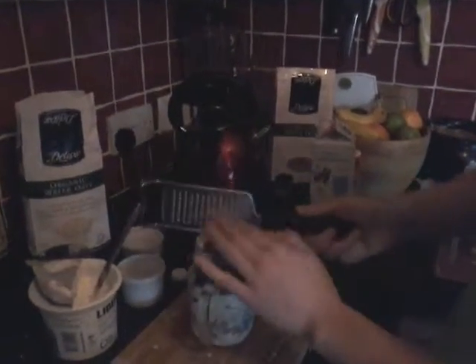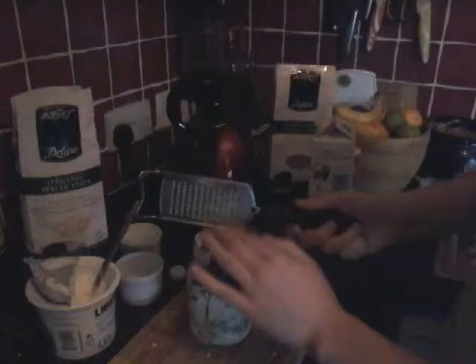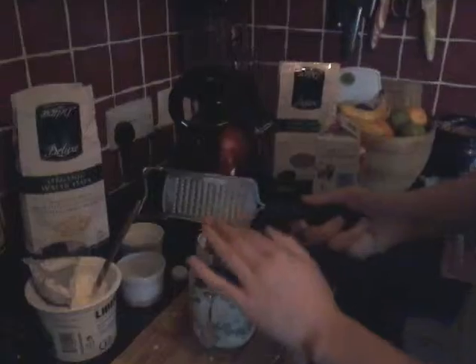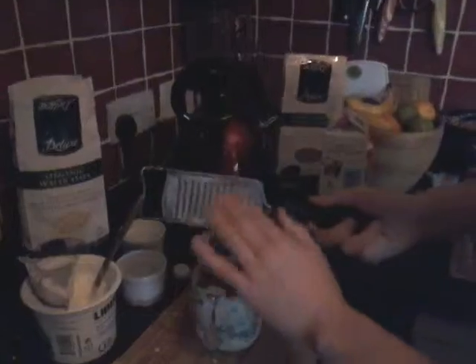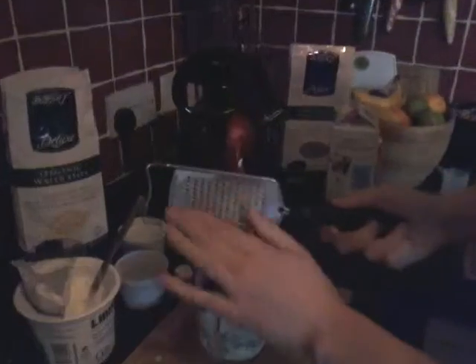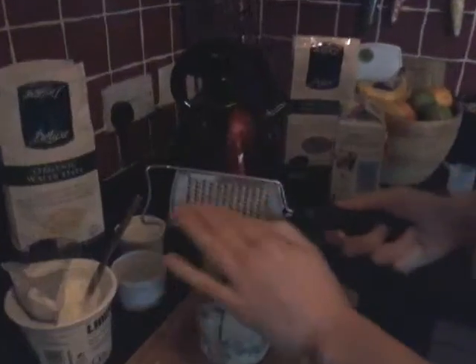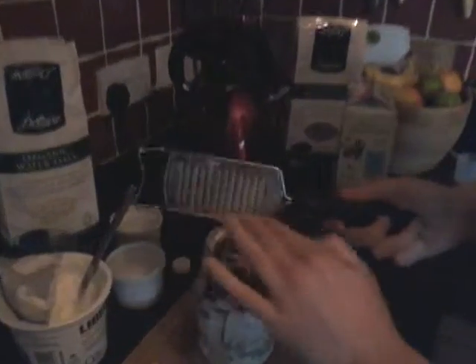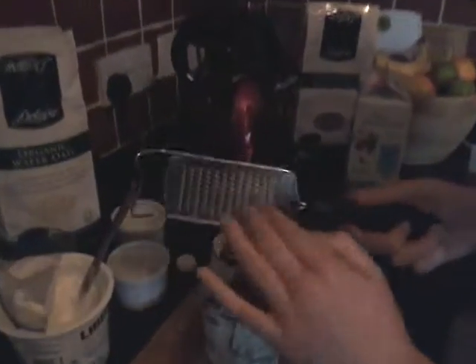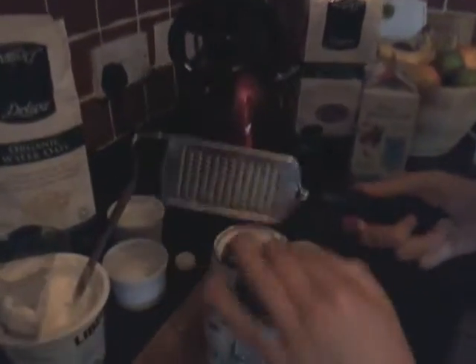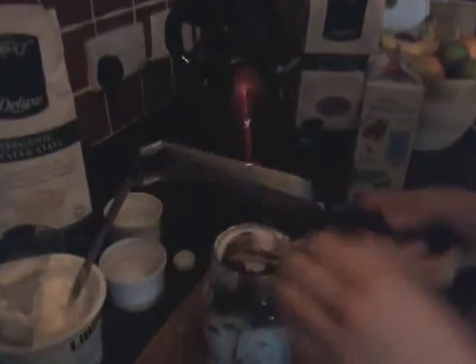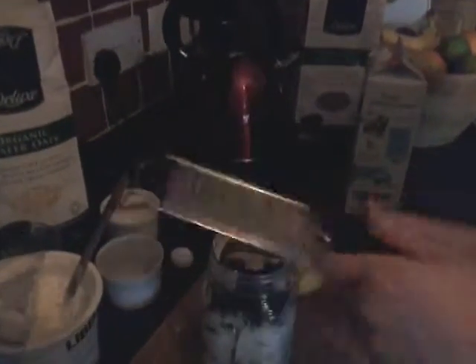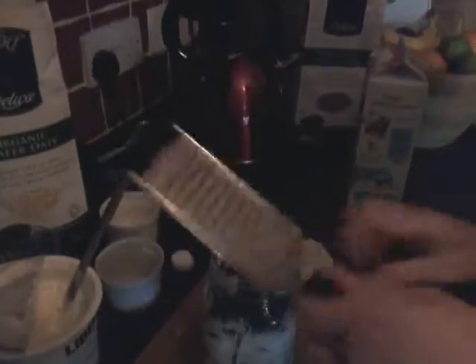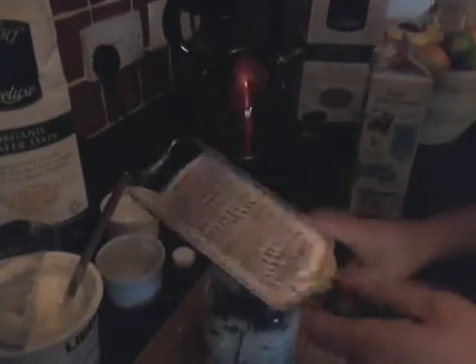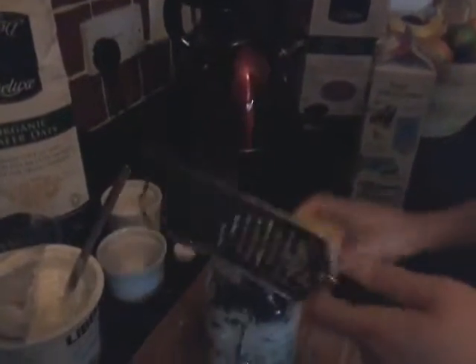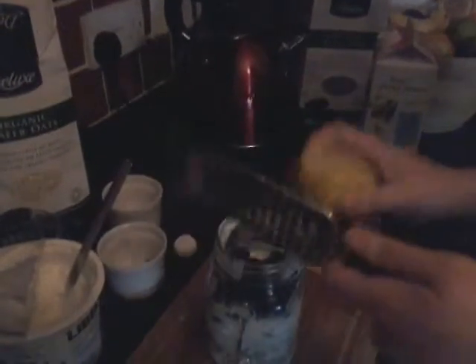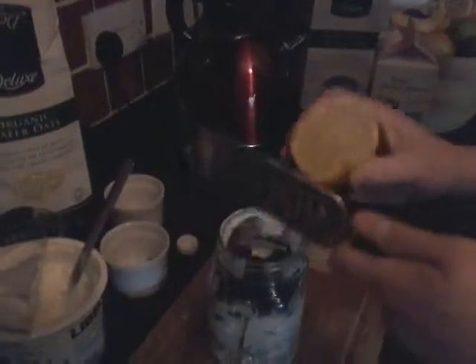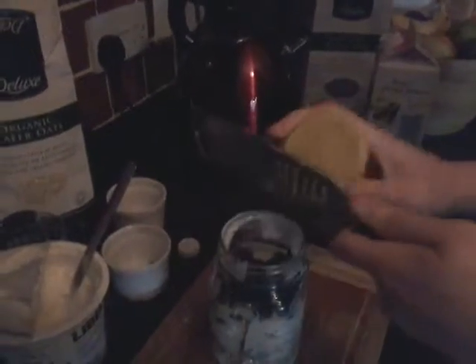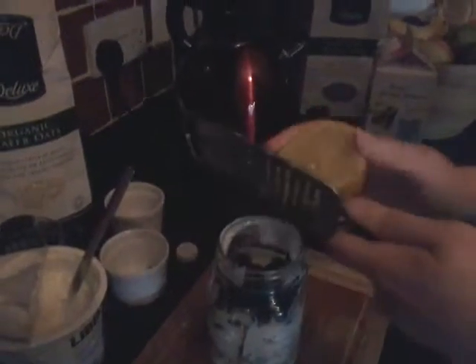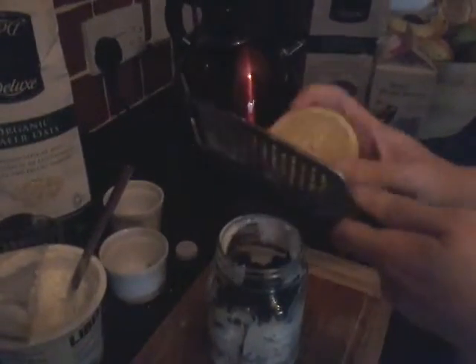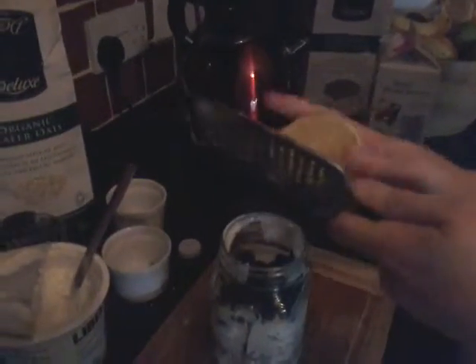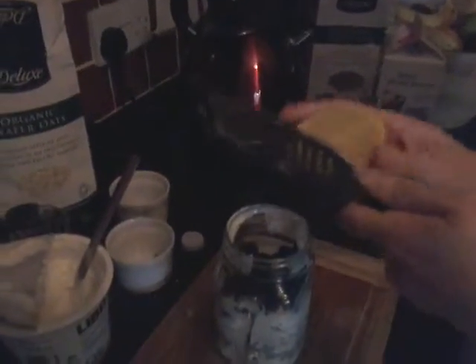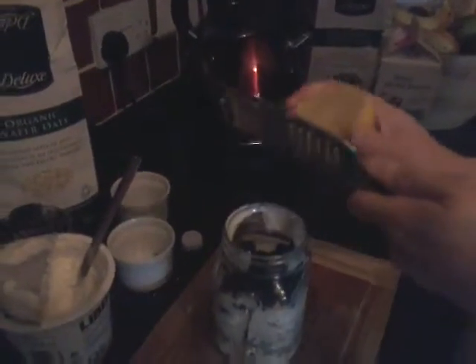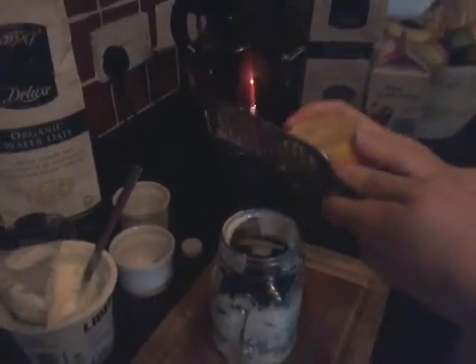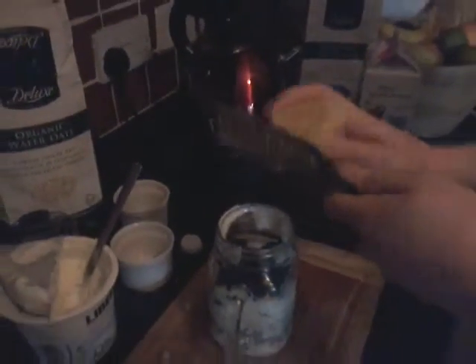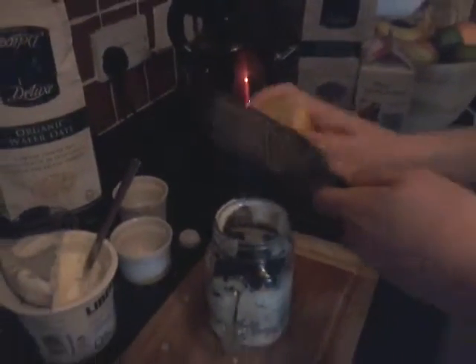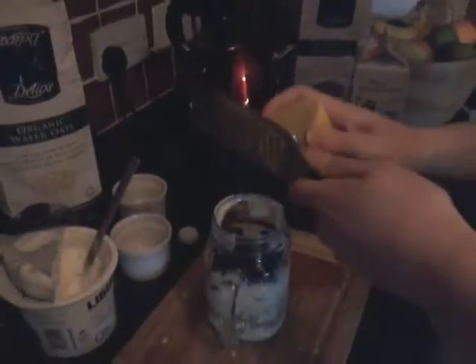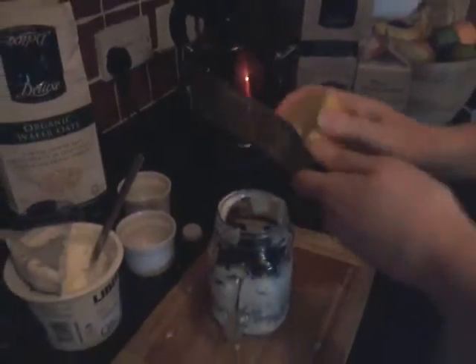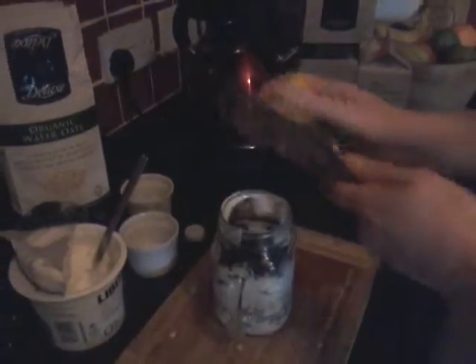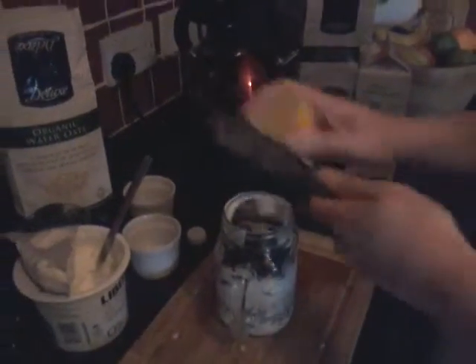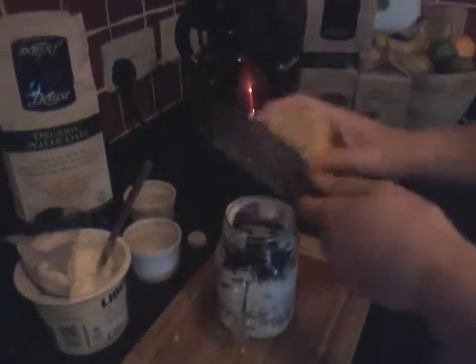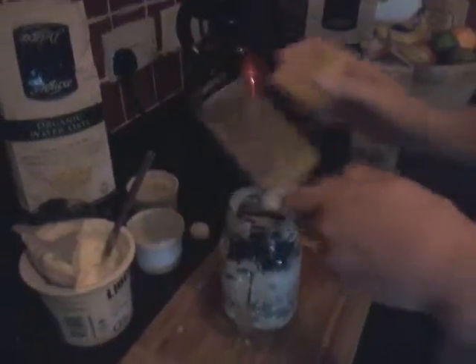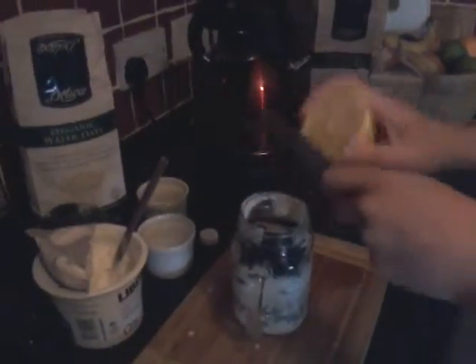It depends on how much lemon zest you want — I don't like a whole lot of it.